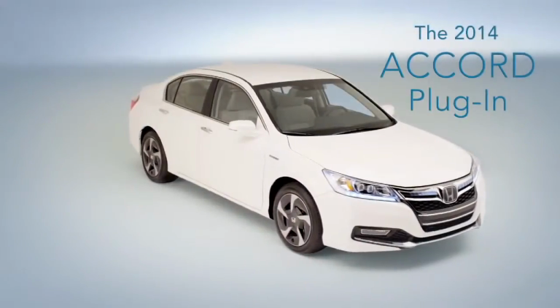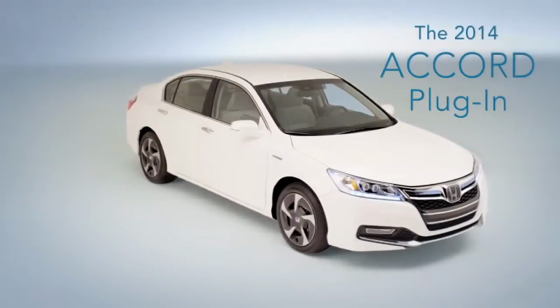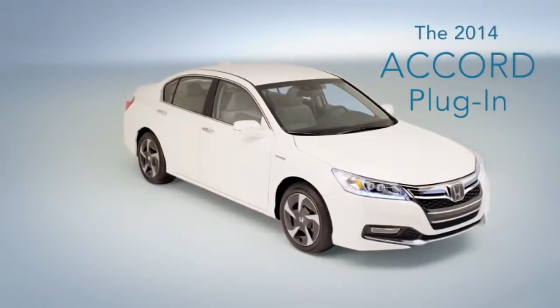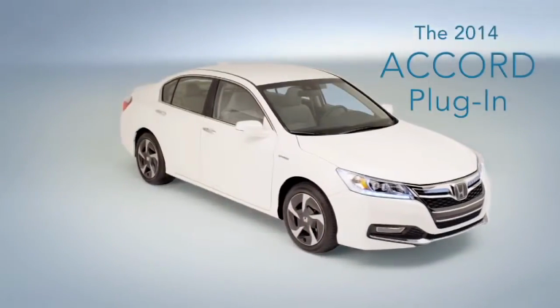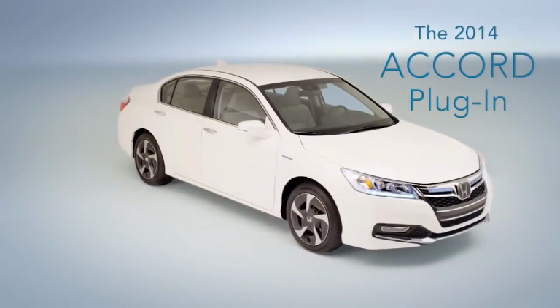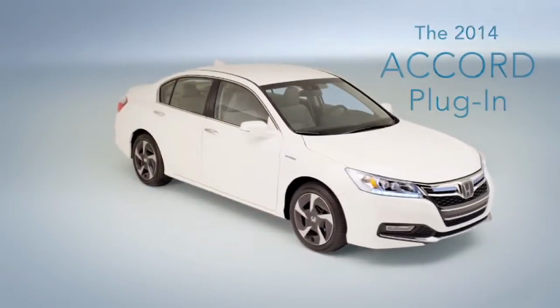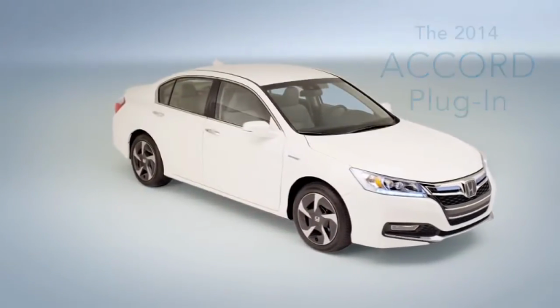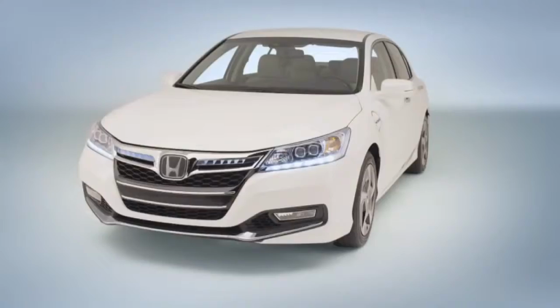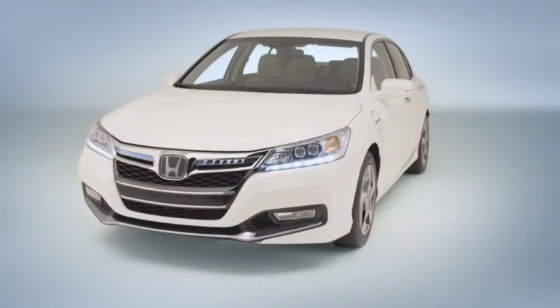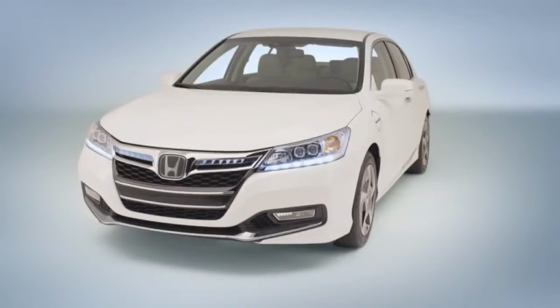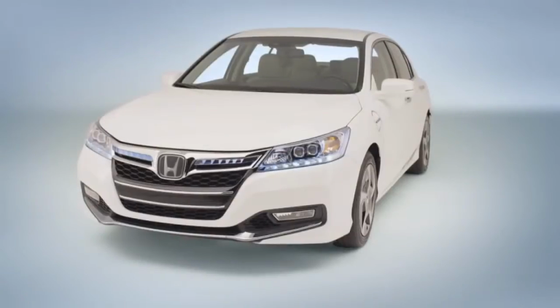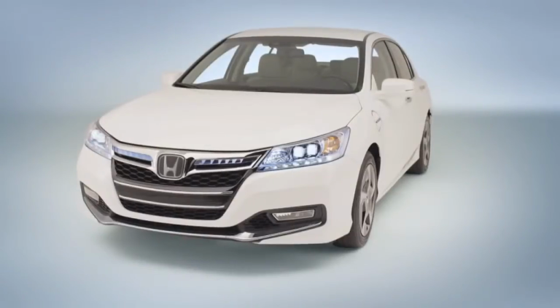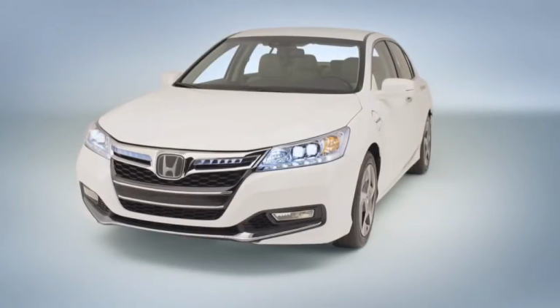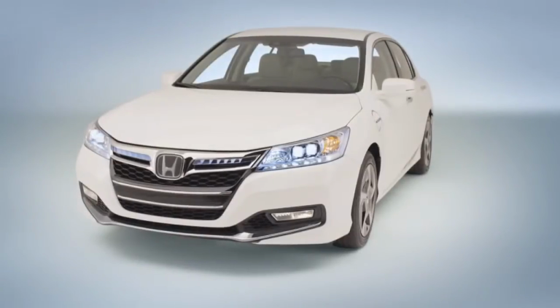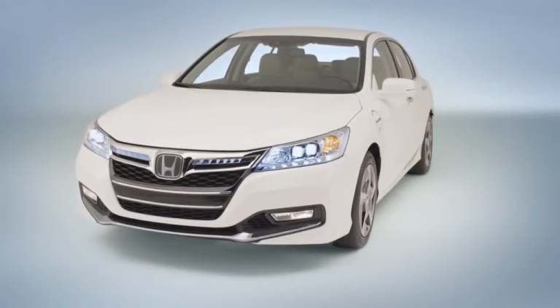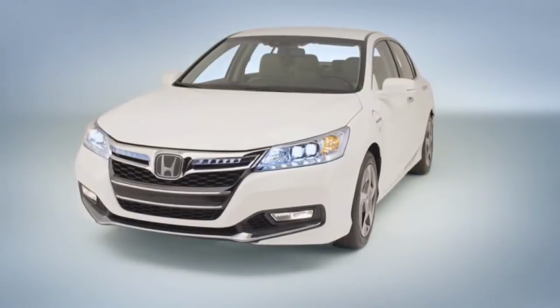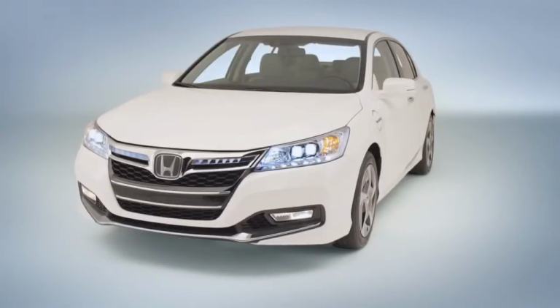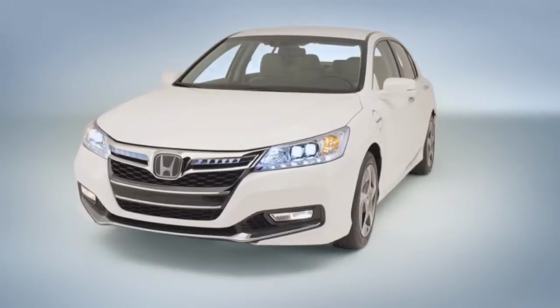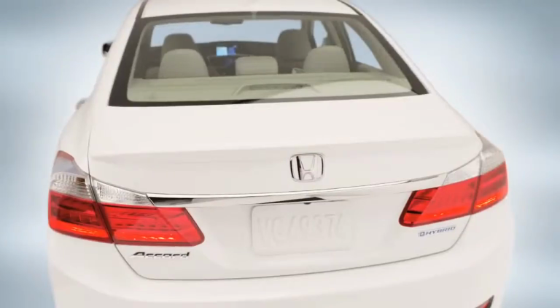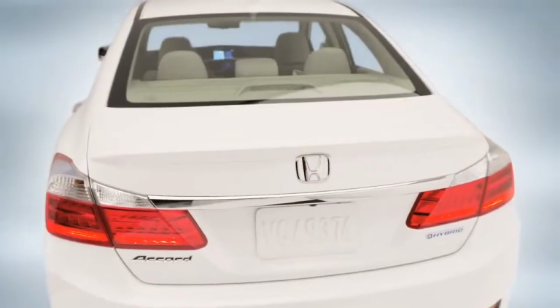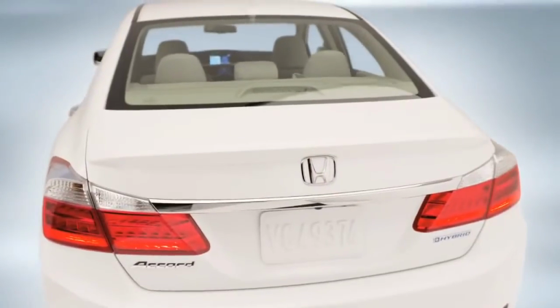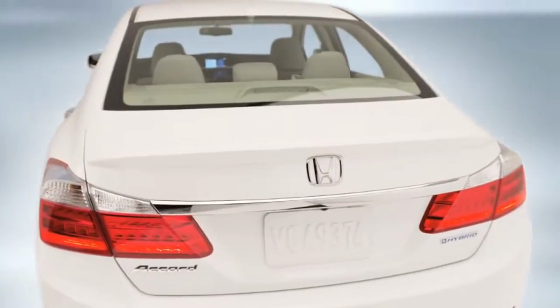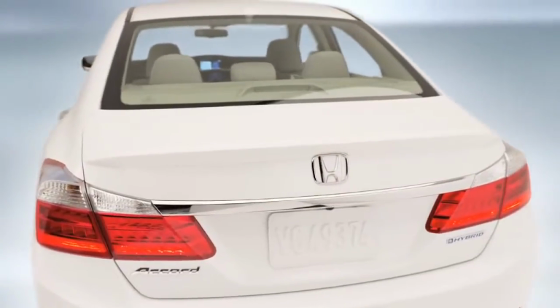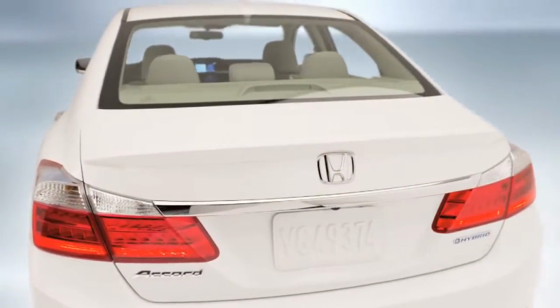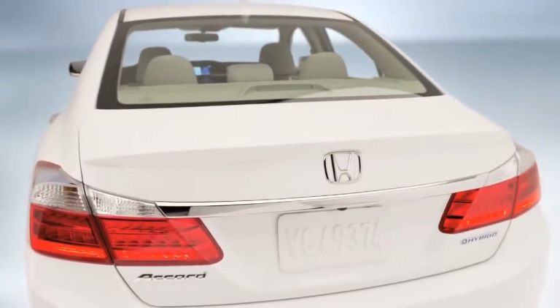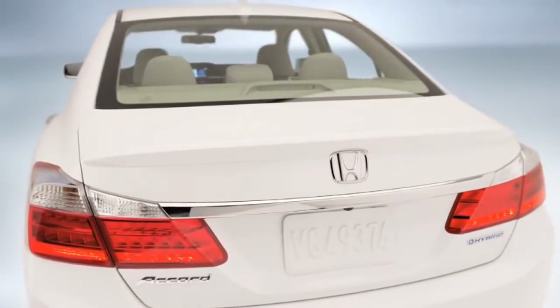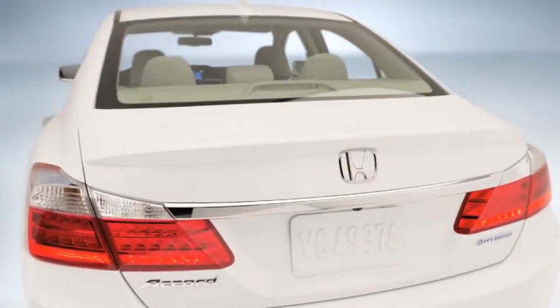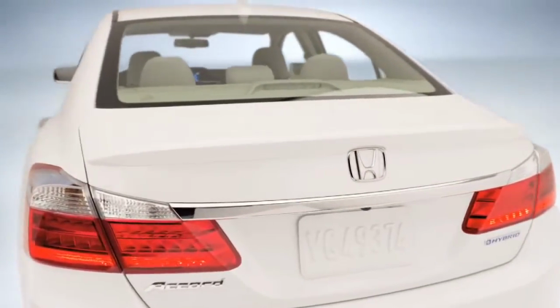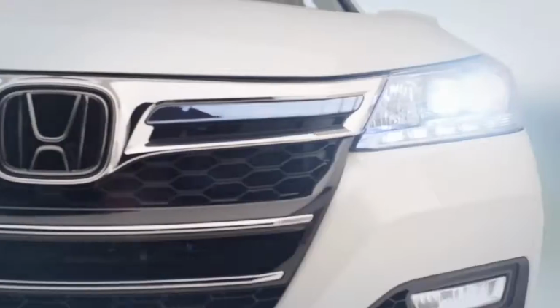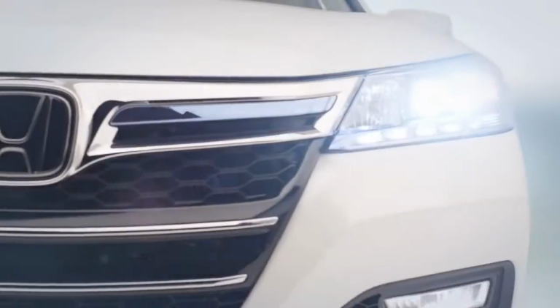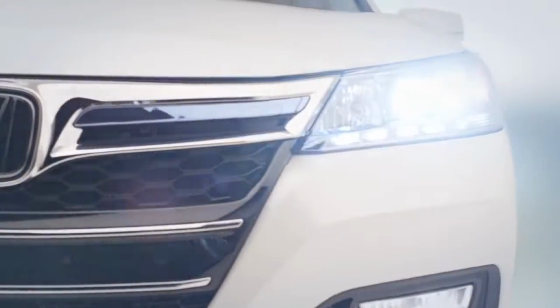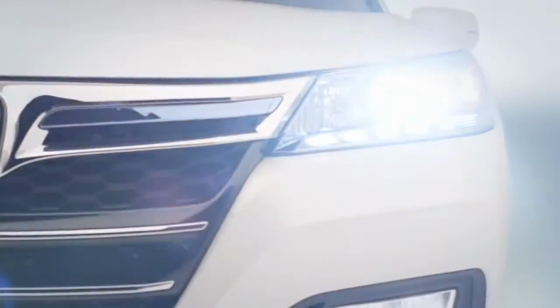Introducing the Accord plug-in. It offers the remarkable efficiency of a plug-in hybrid with all the luxury and performance of an Accord.